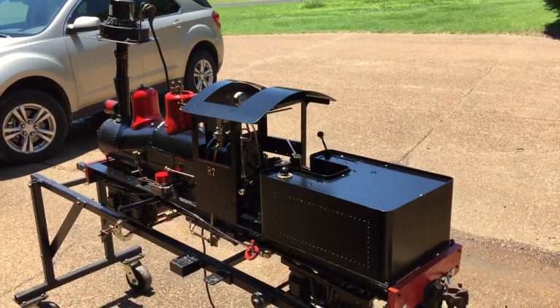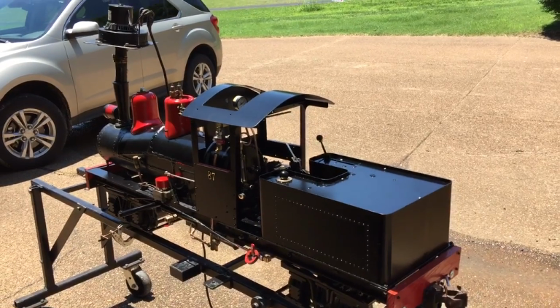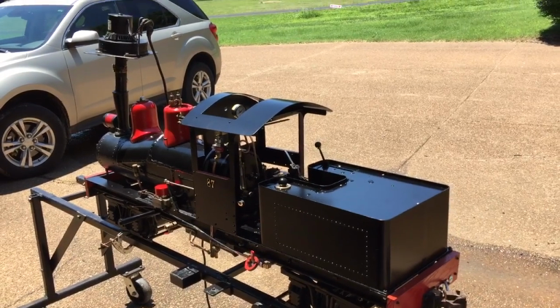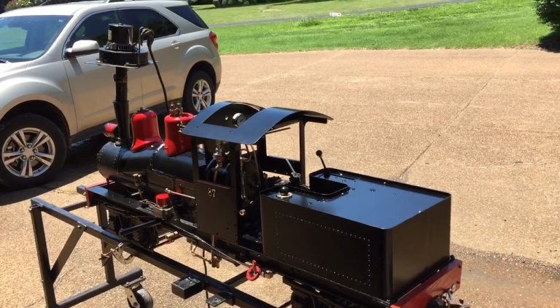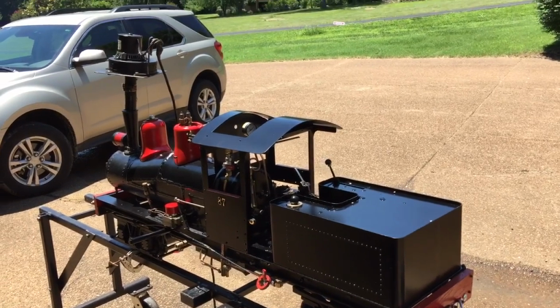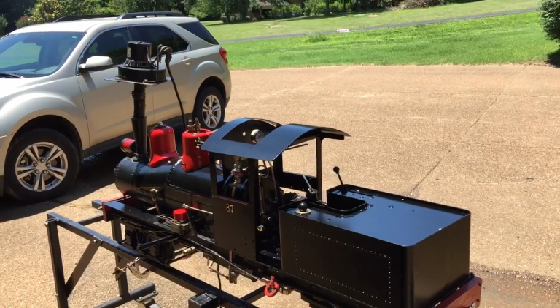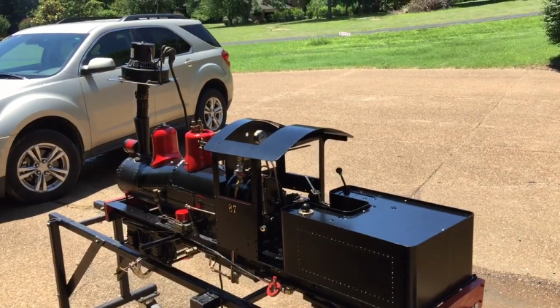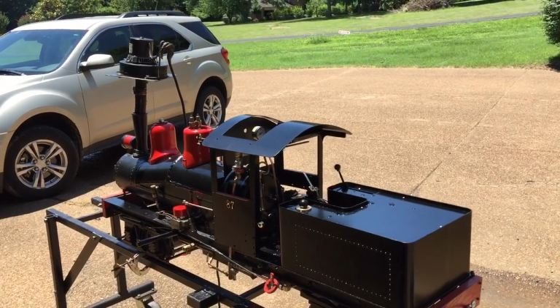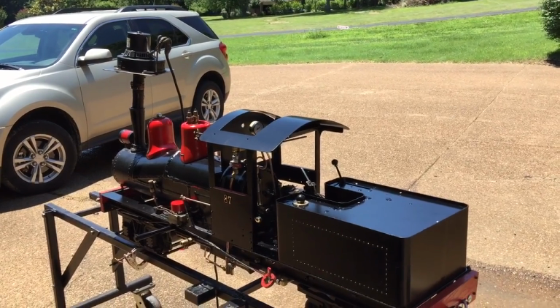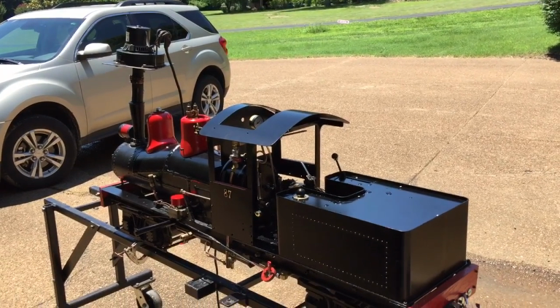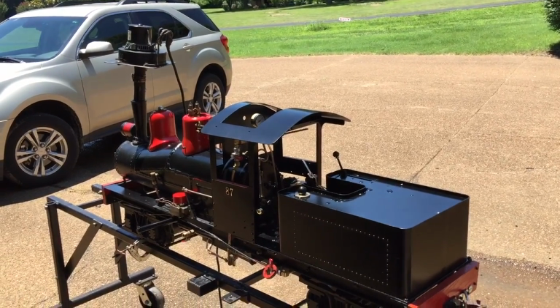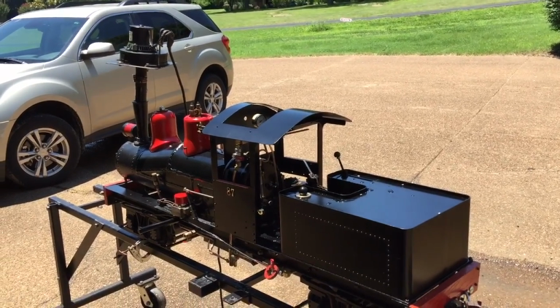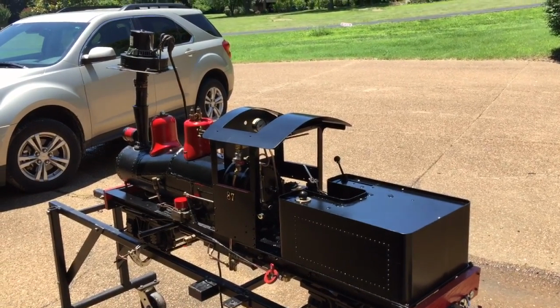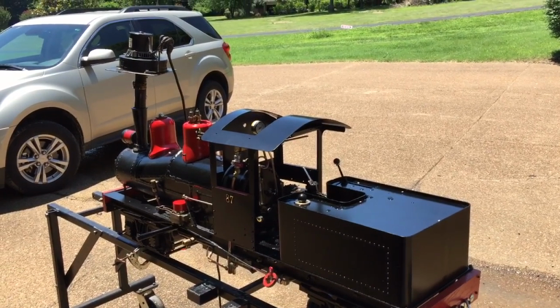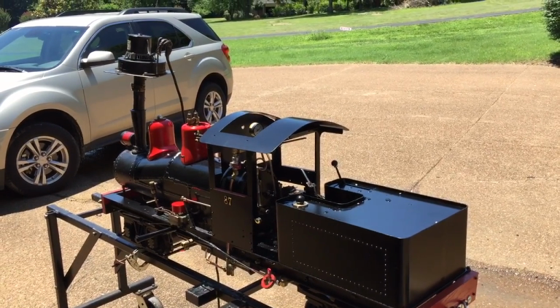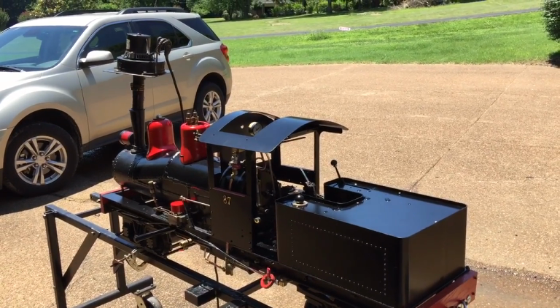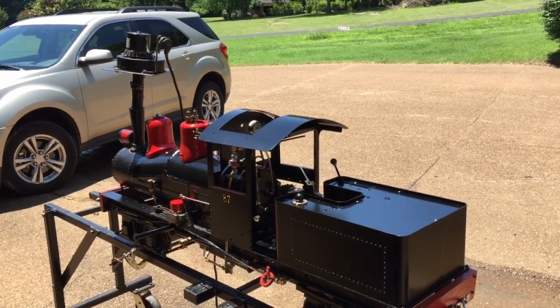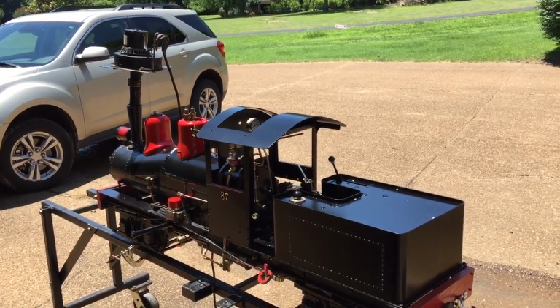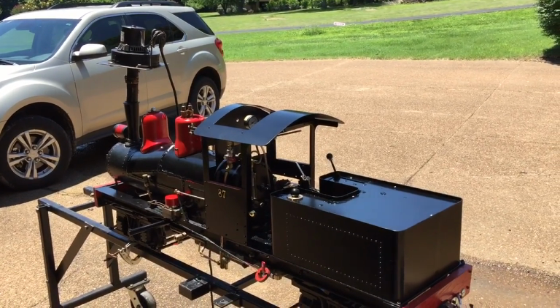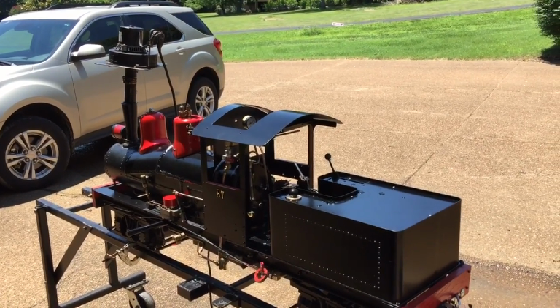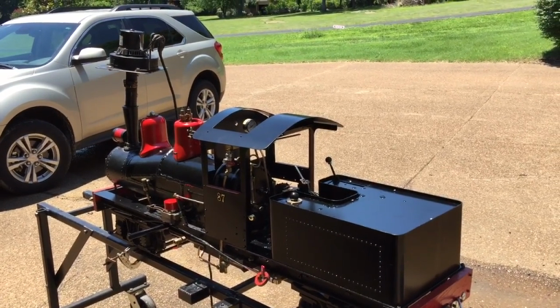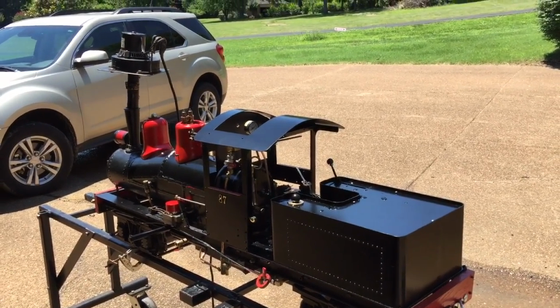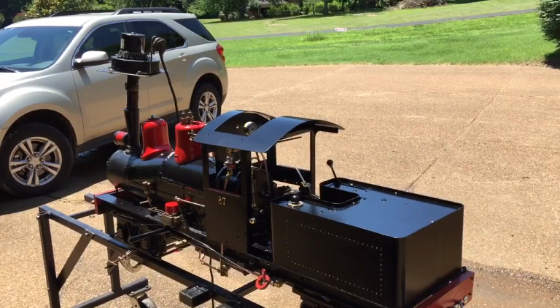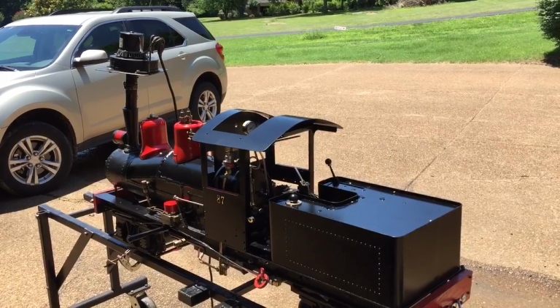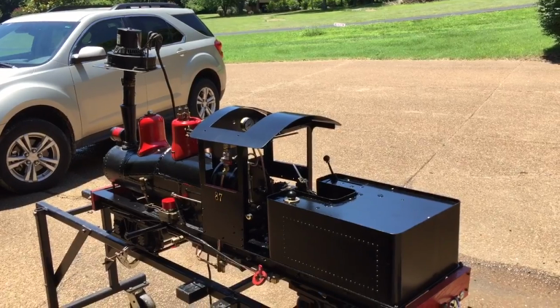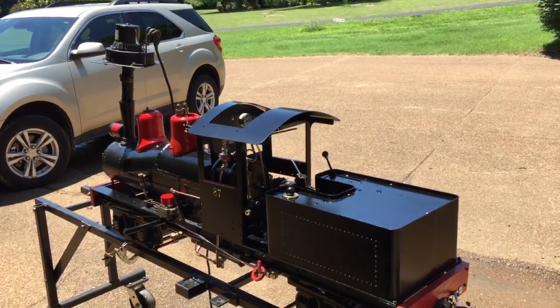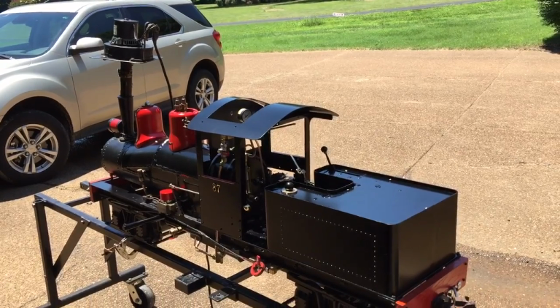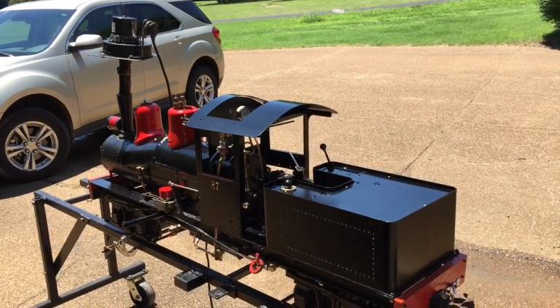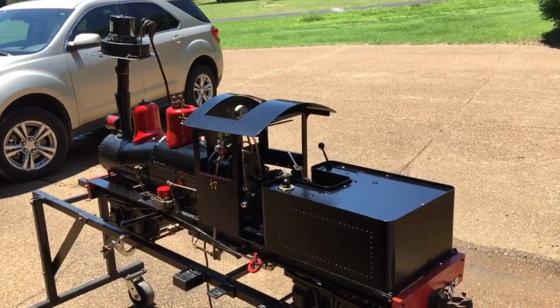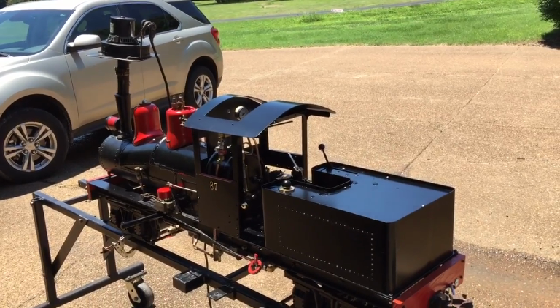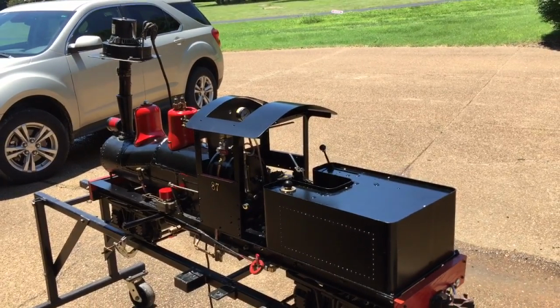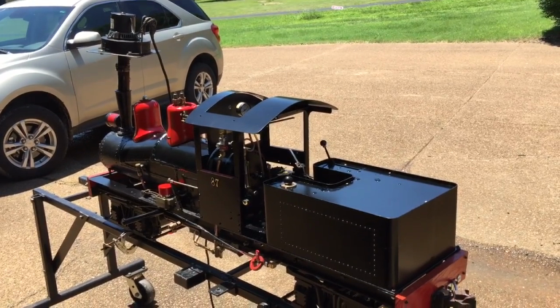Here's the video — I'm firing up now. Got the match light charcoal and I've already started to add a little bit of coal into the boiler.